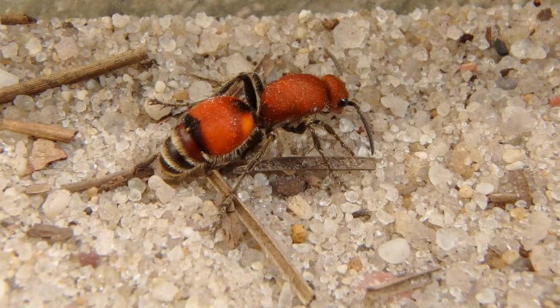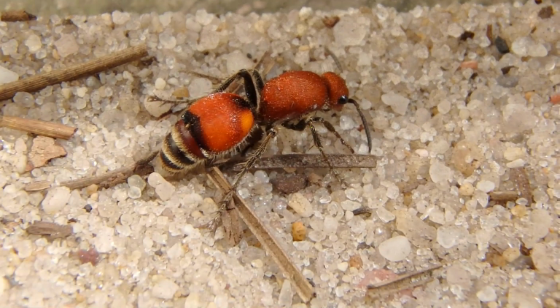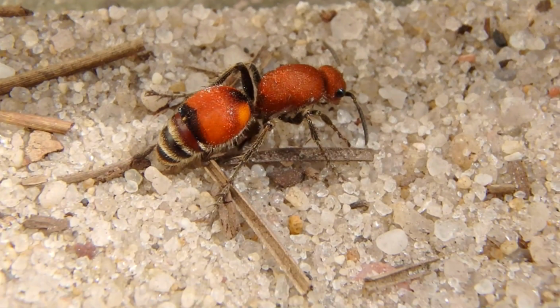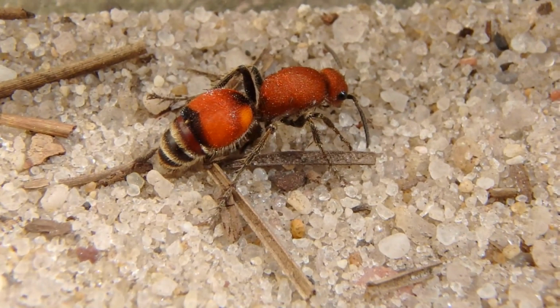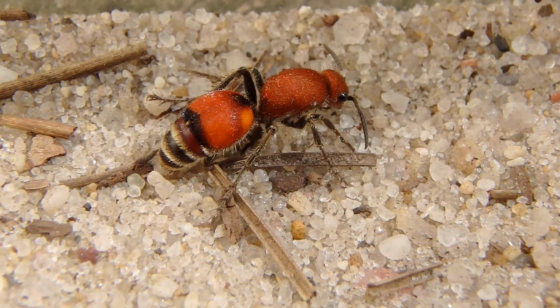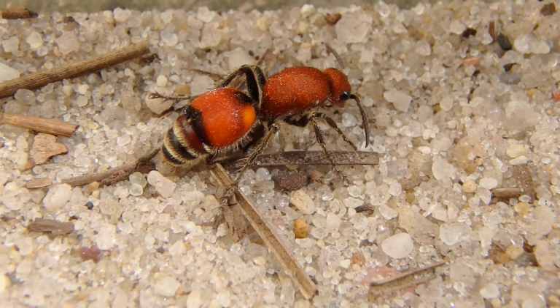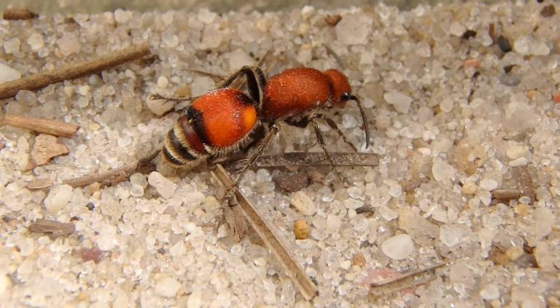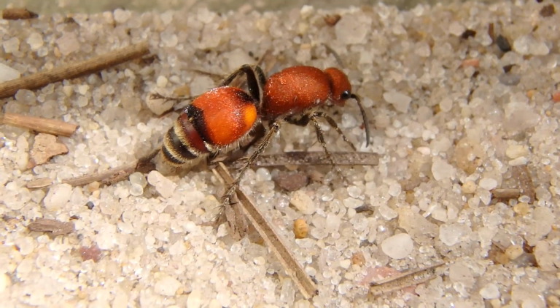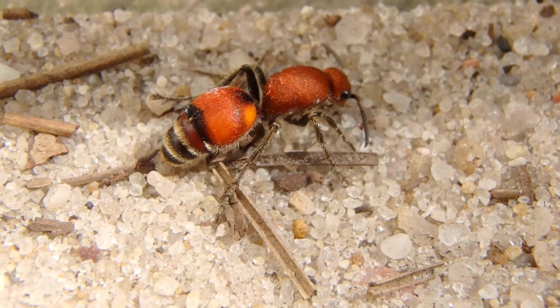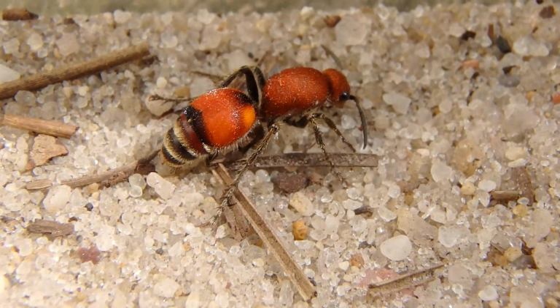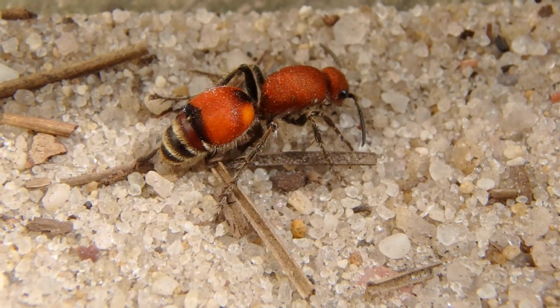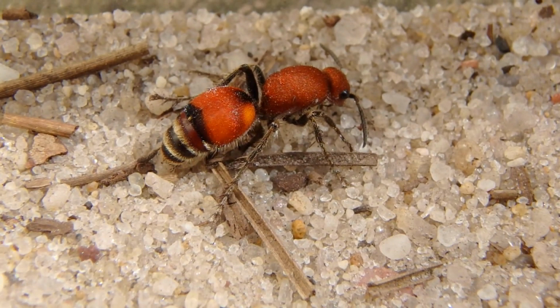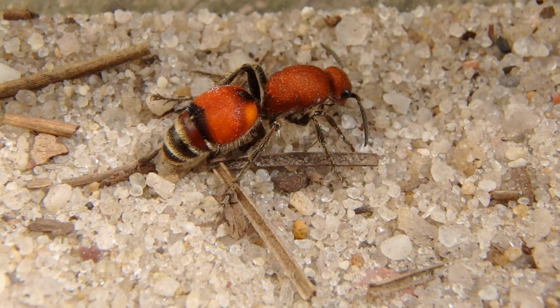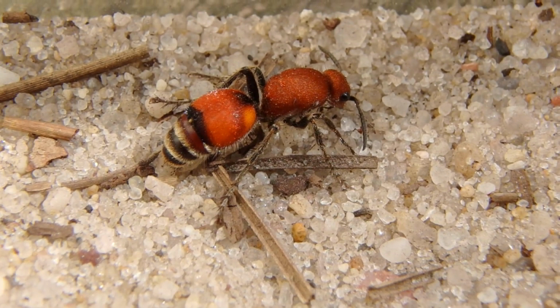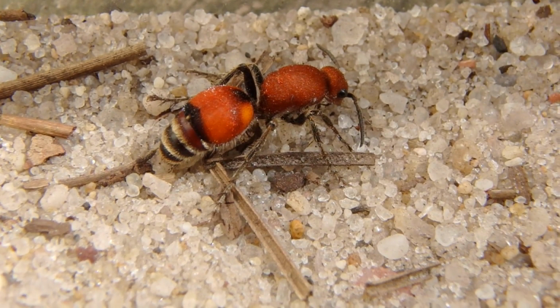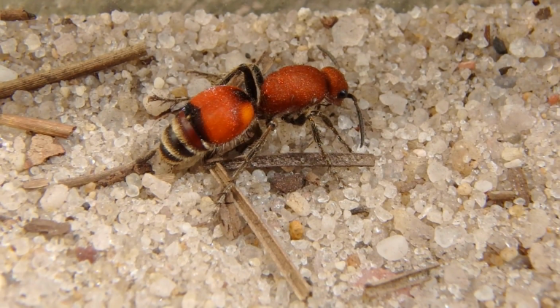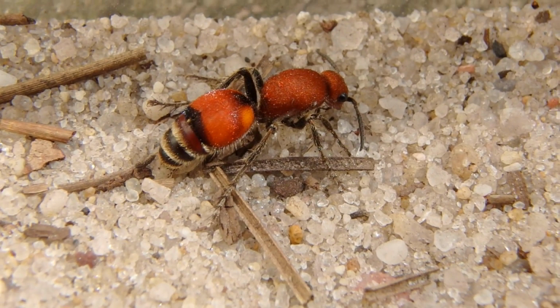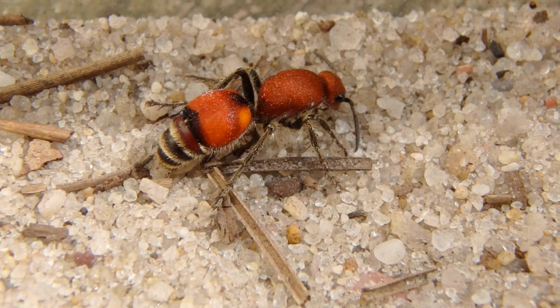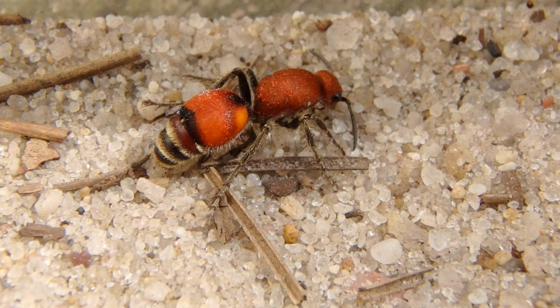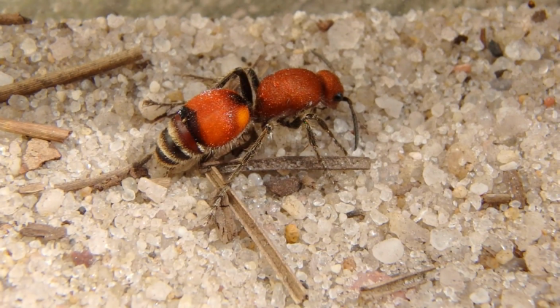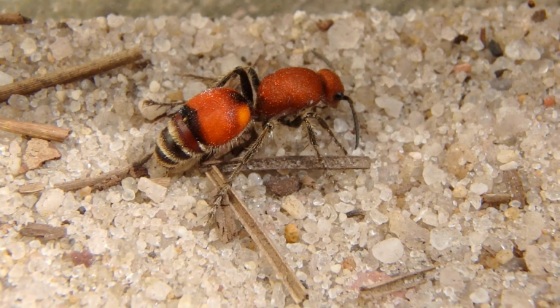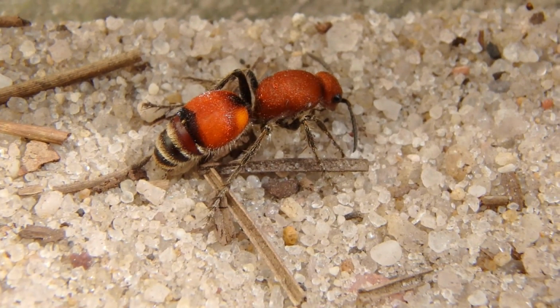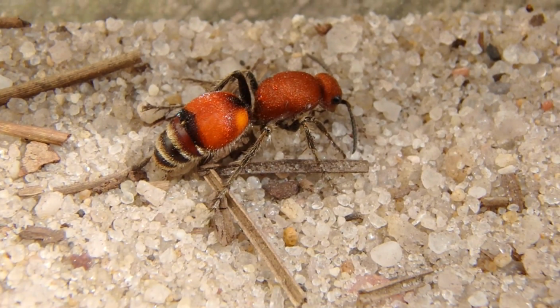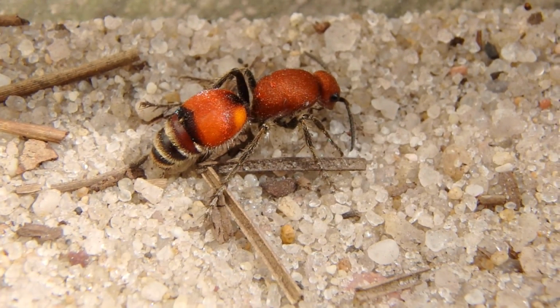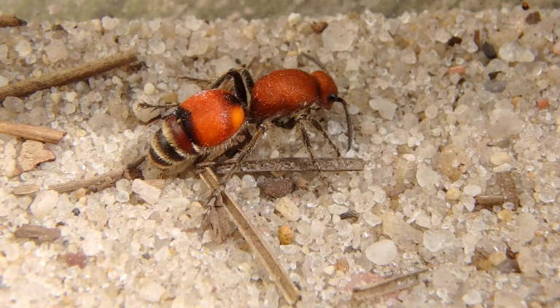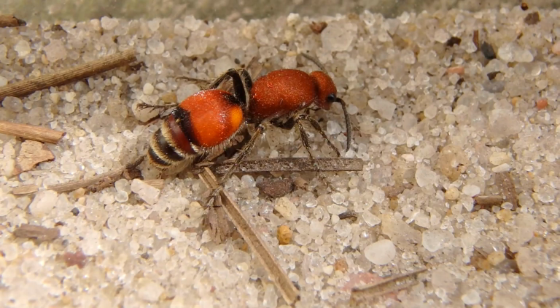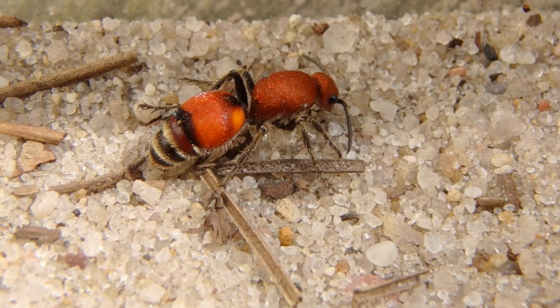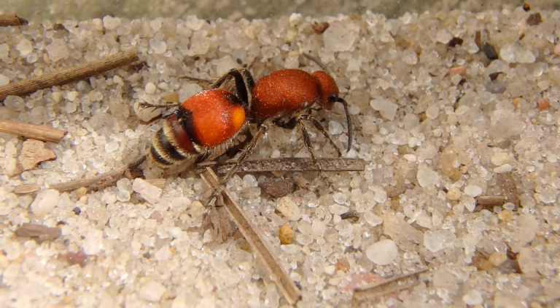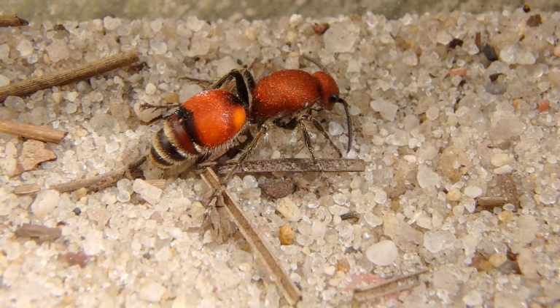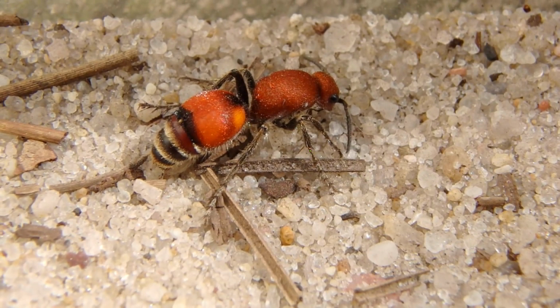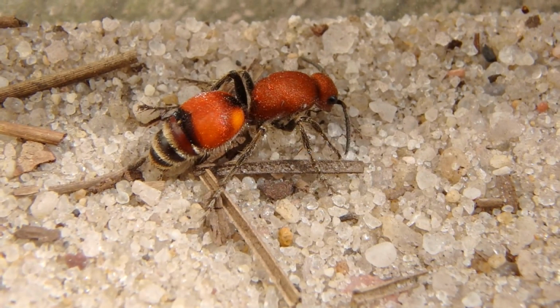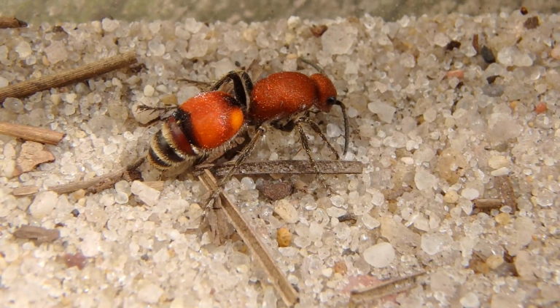Check out the sheen on the hairs on their backs — it almost reminds me of the polished tiger's eye stones you find at the store.